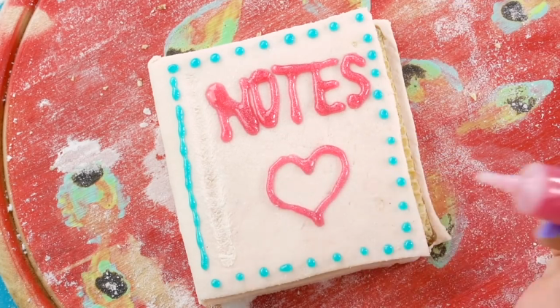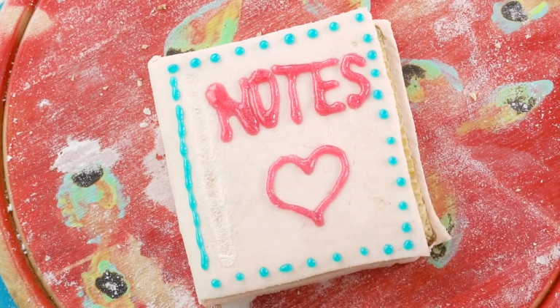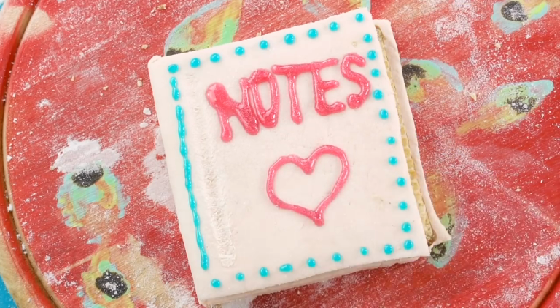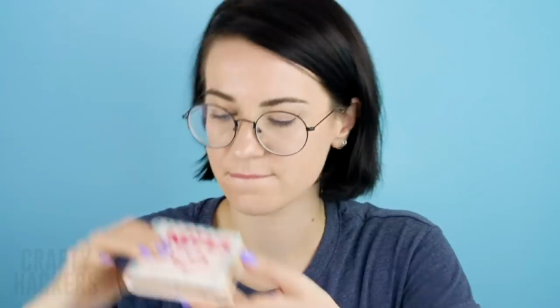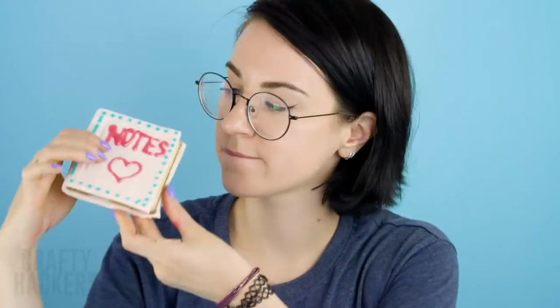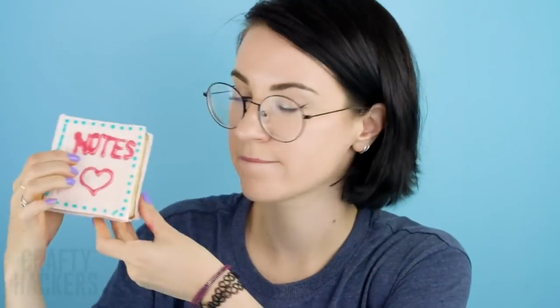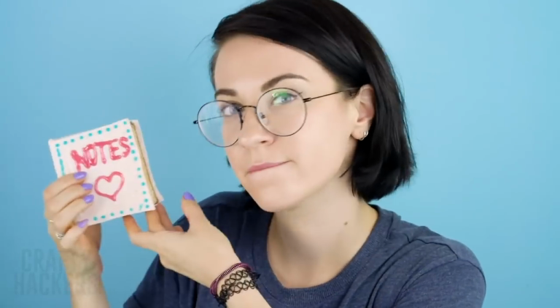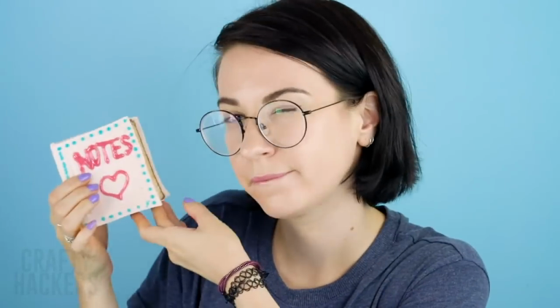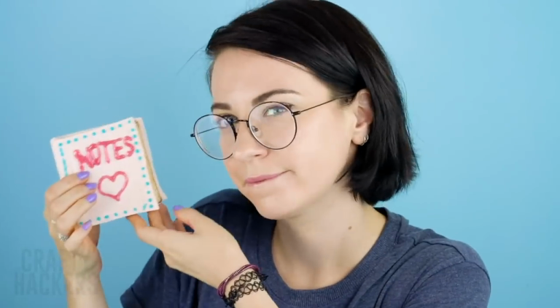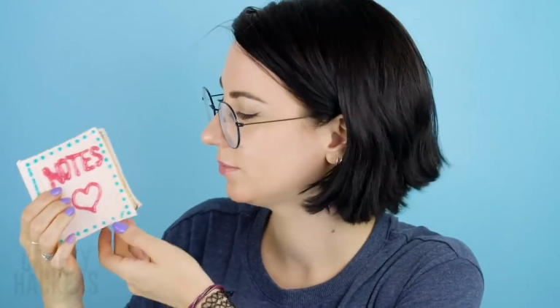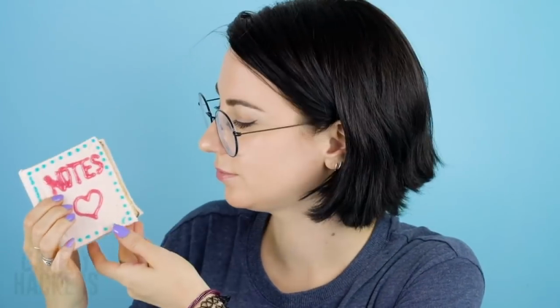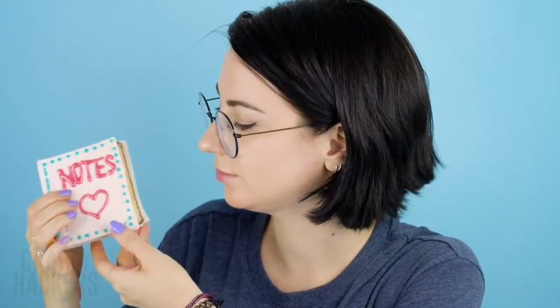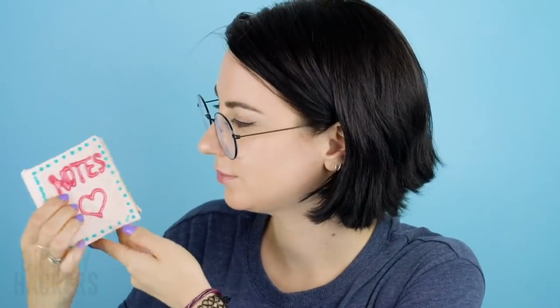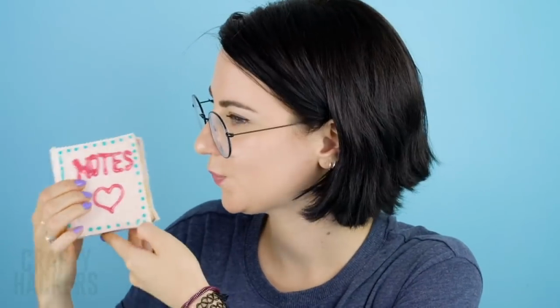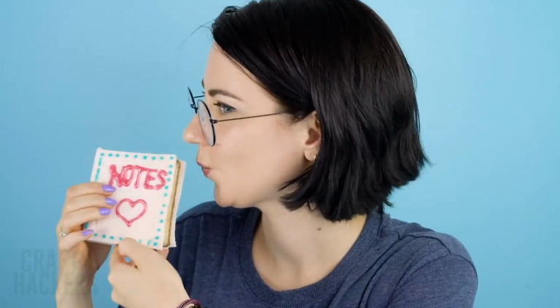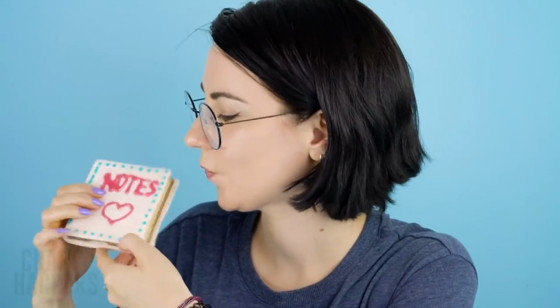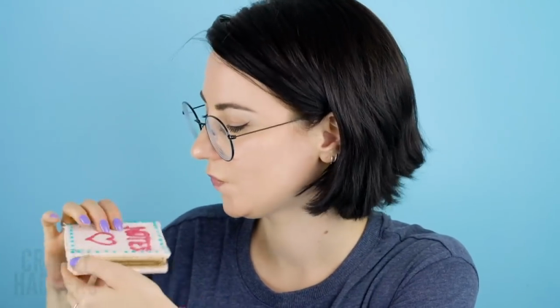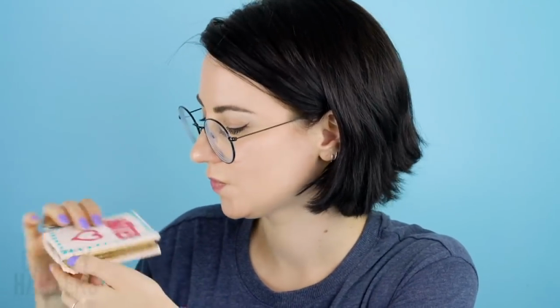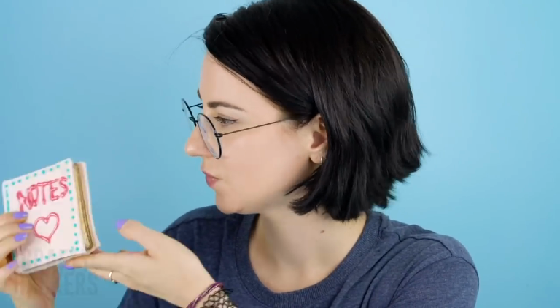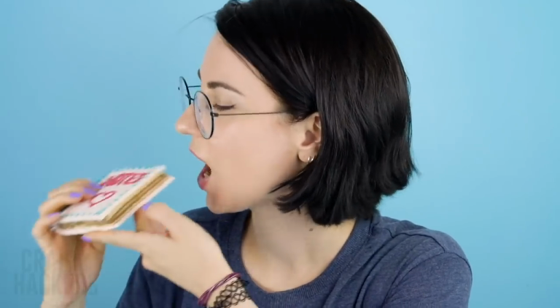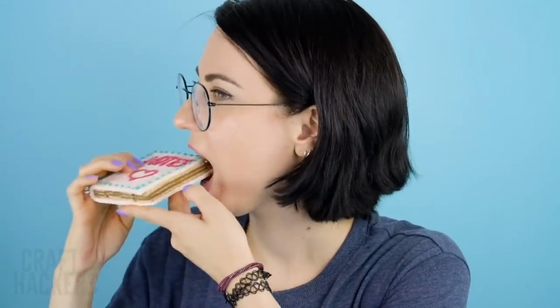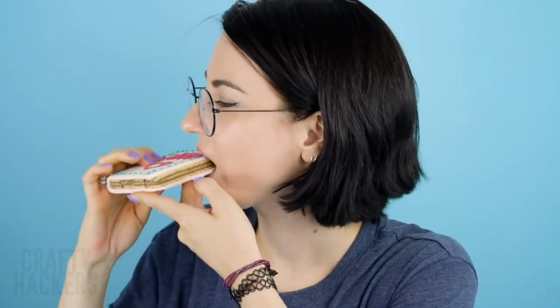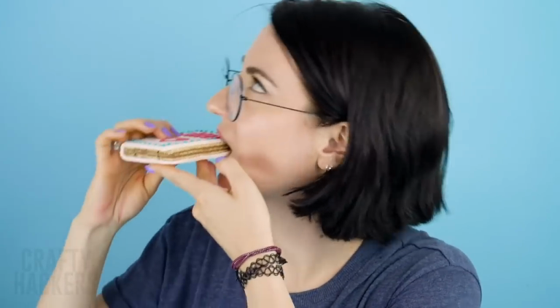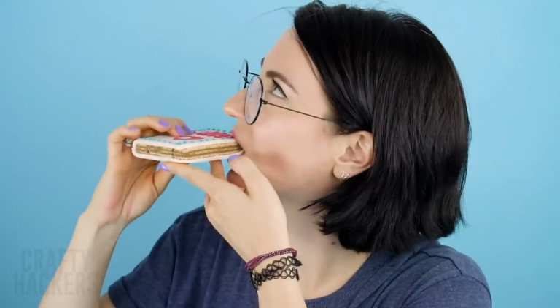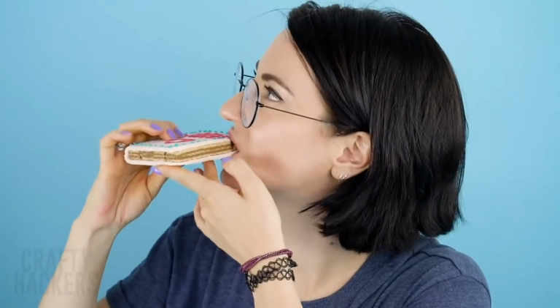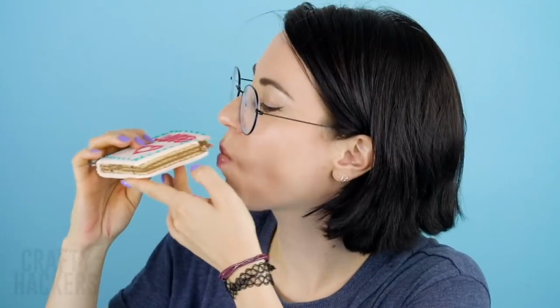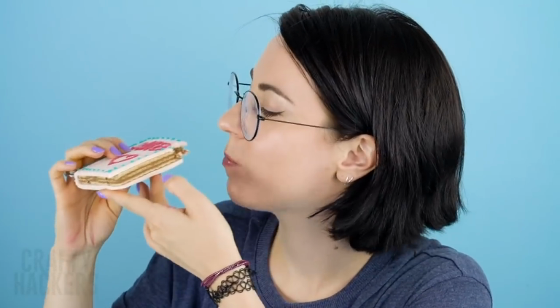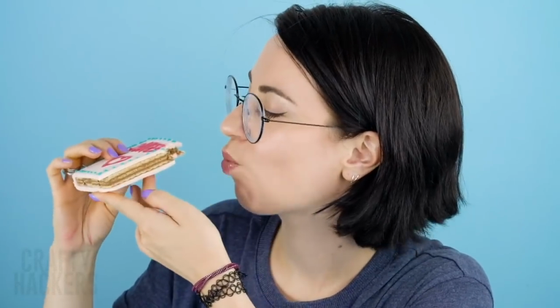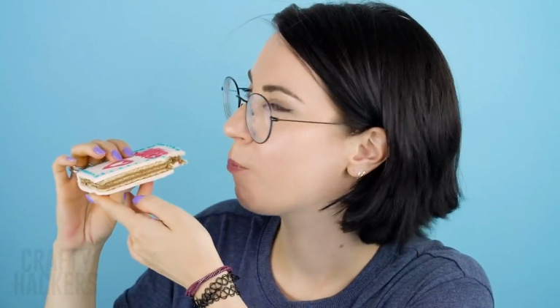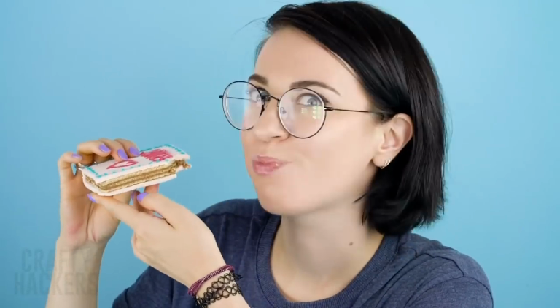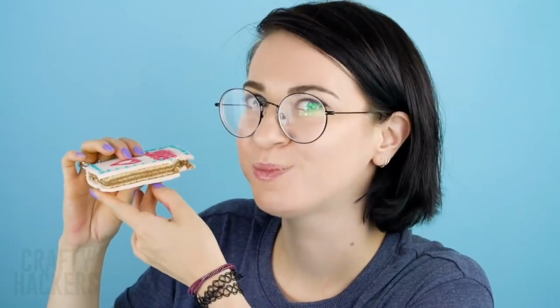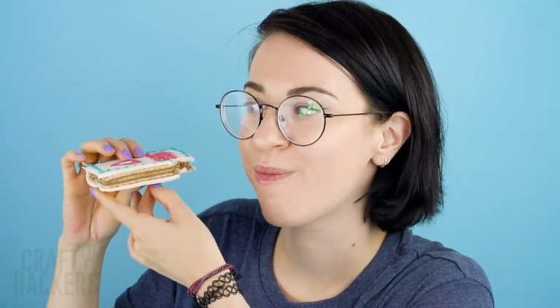Hey, cute notebook! Wow, that is so crazy — we know it's edible but still, it freaks us out too!